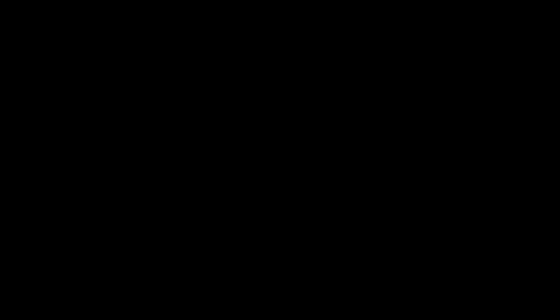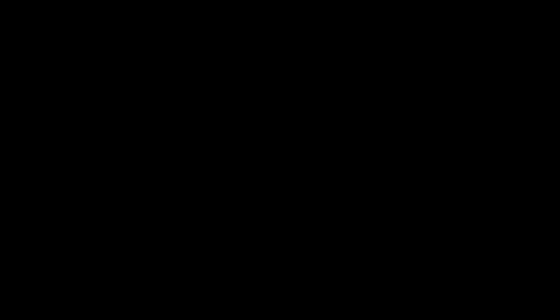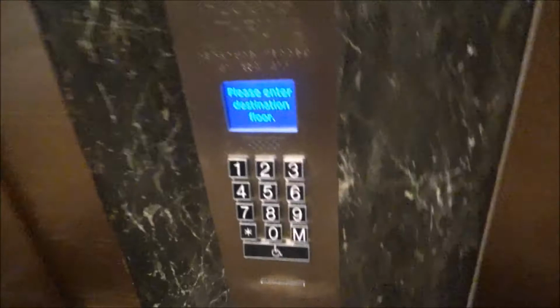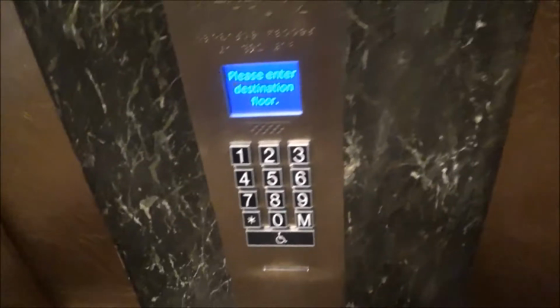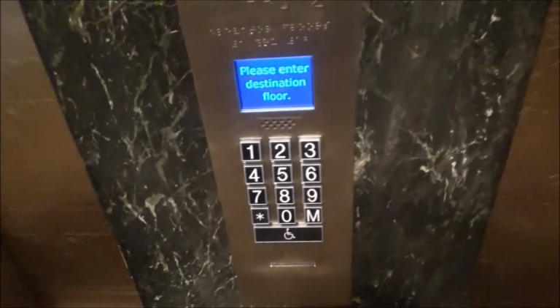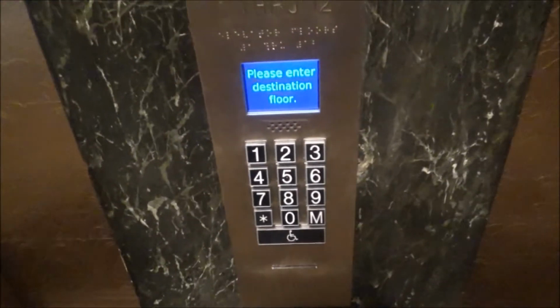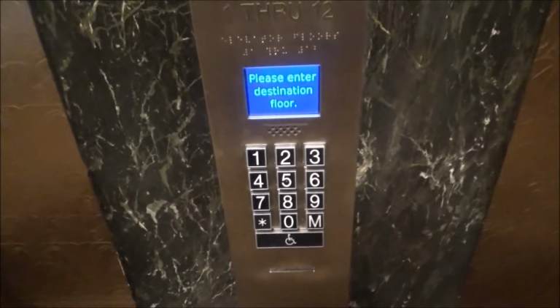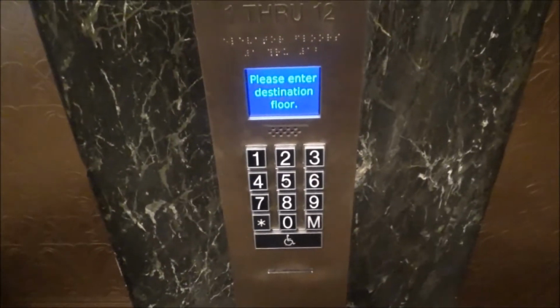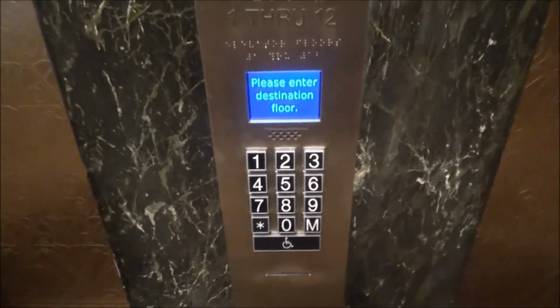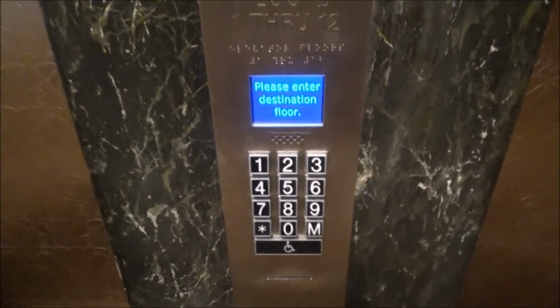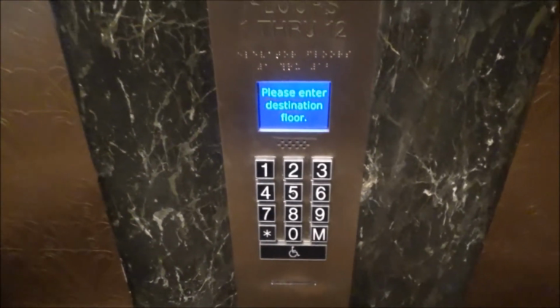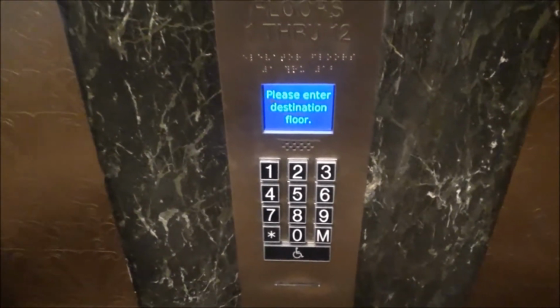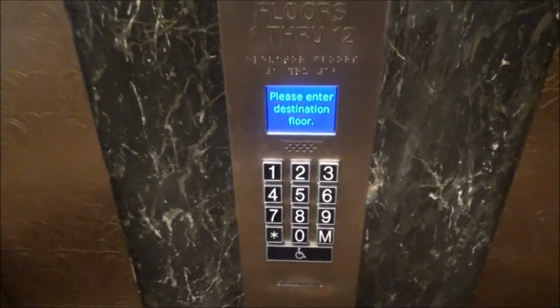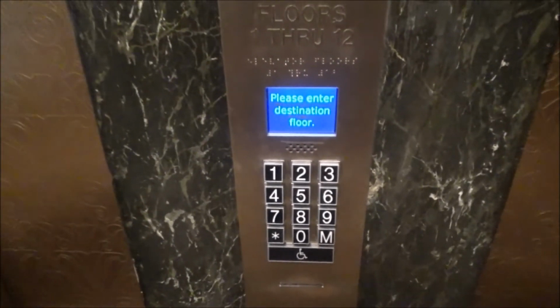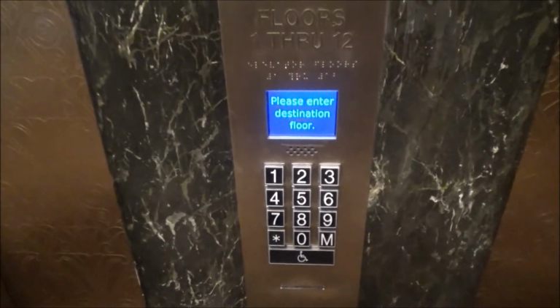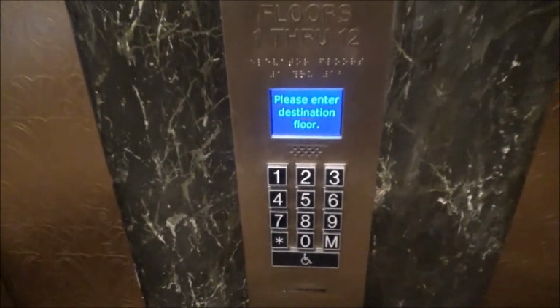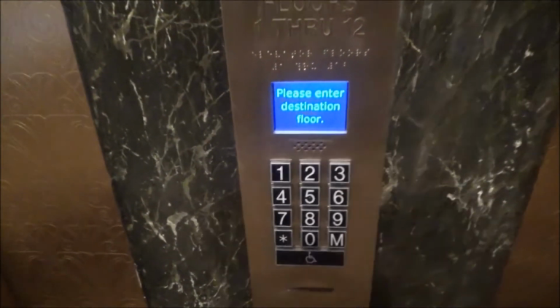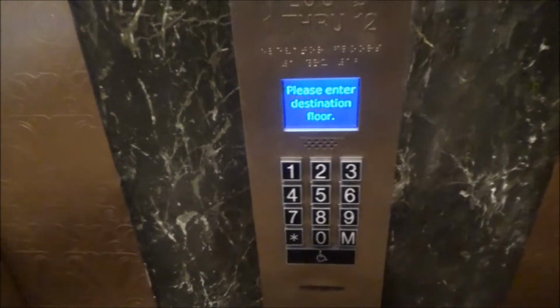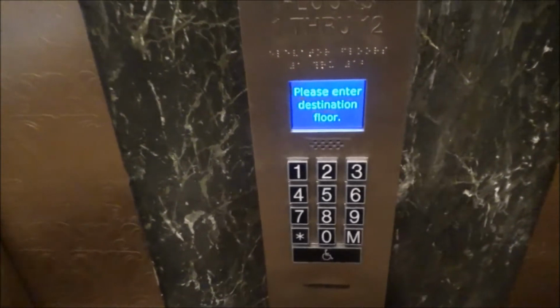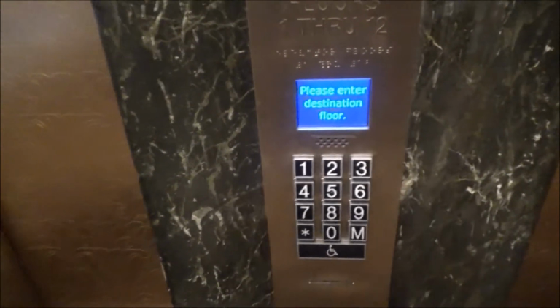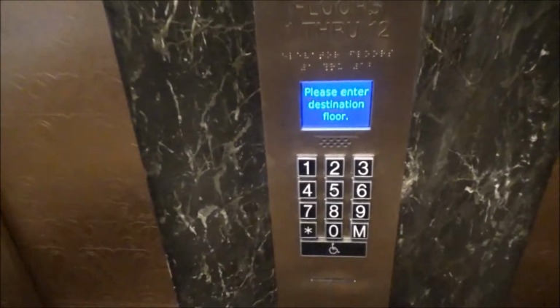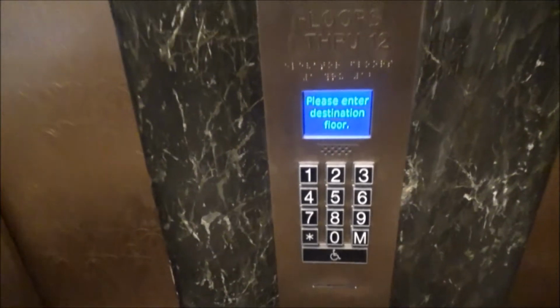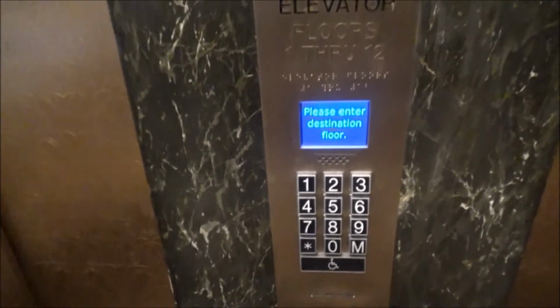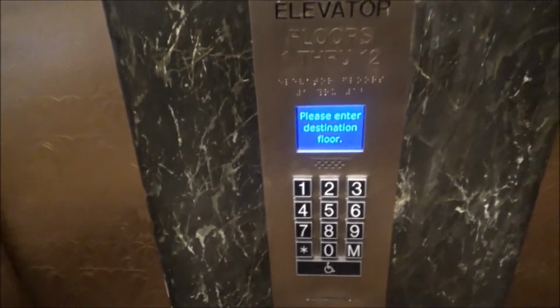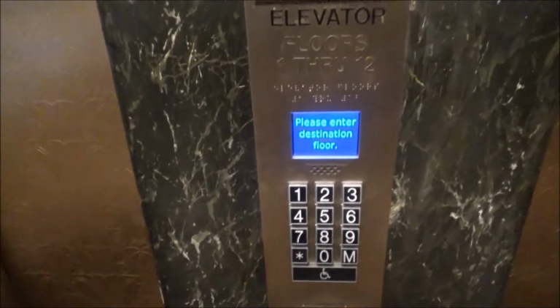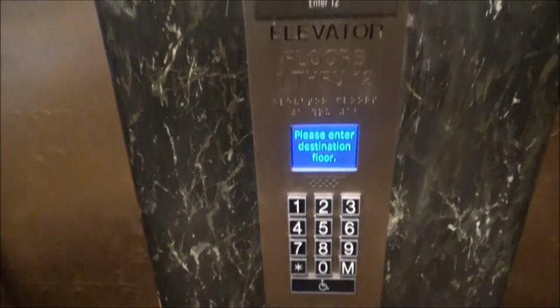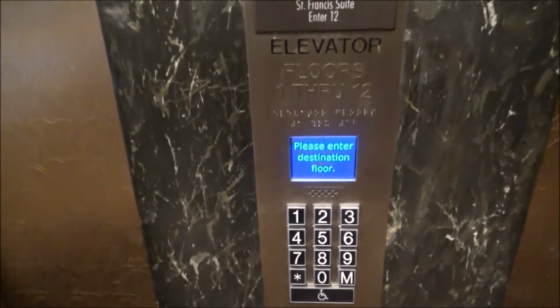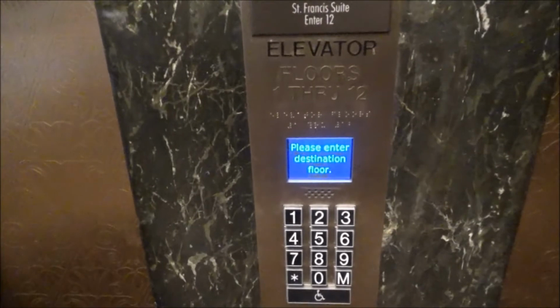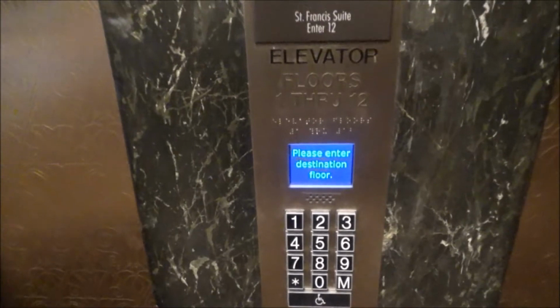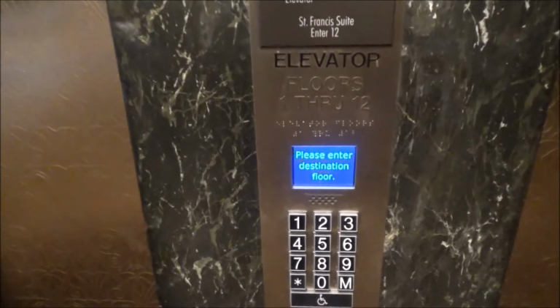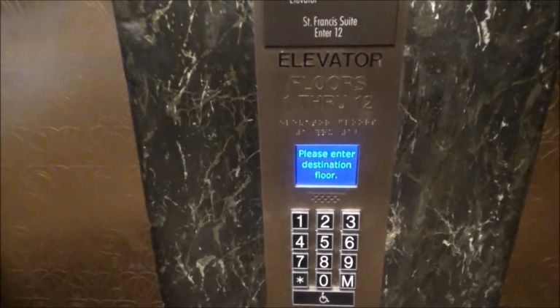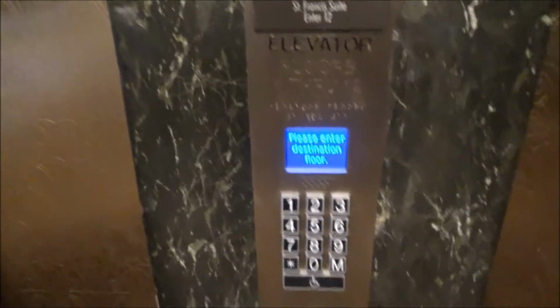These are the historic tower elevators here at the Westin St. Francis Hotel, San Francisco, California.